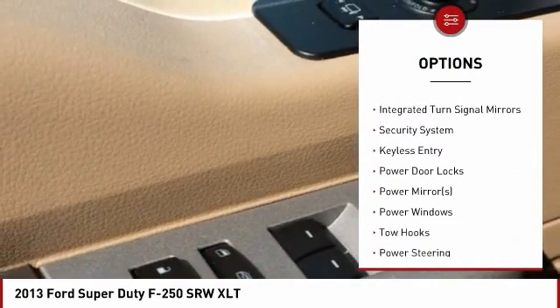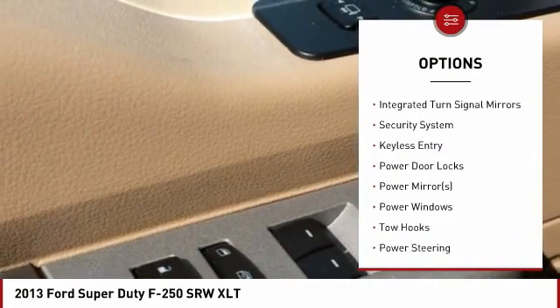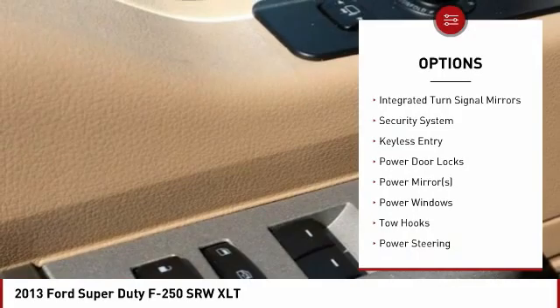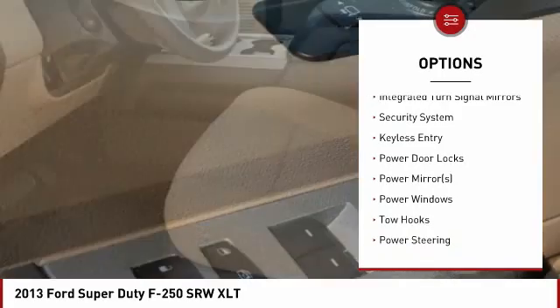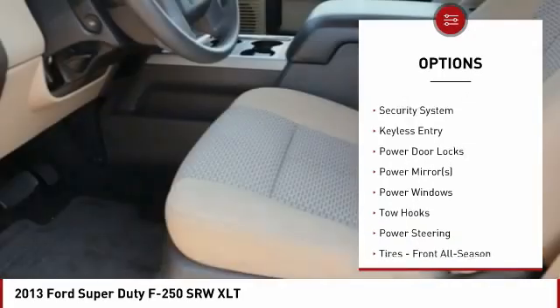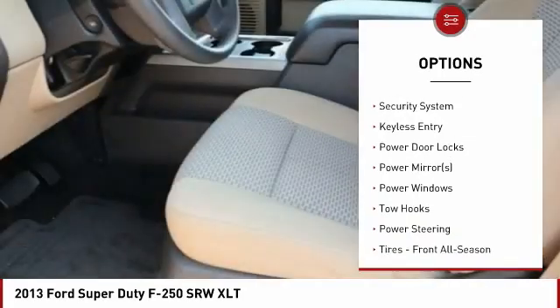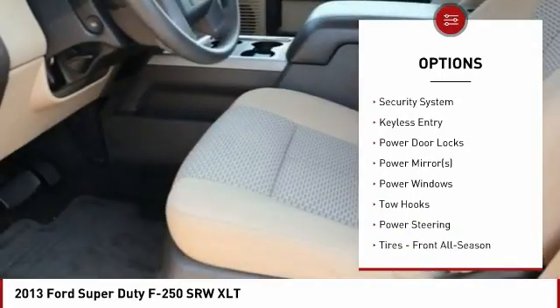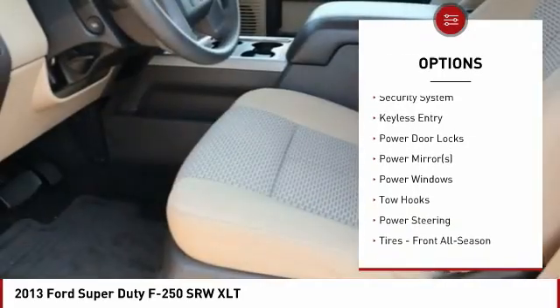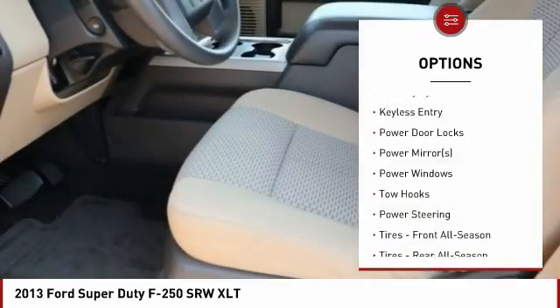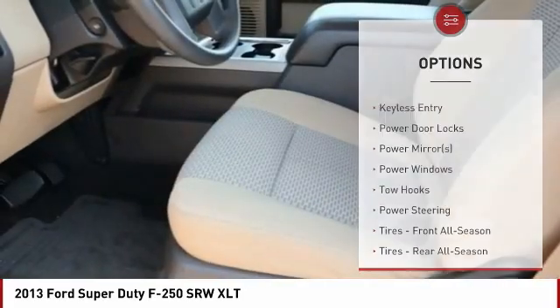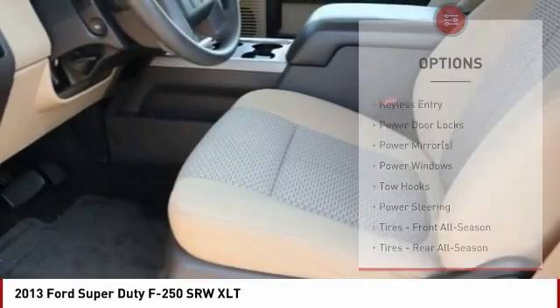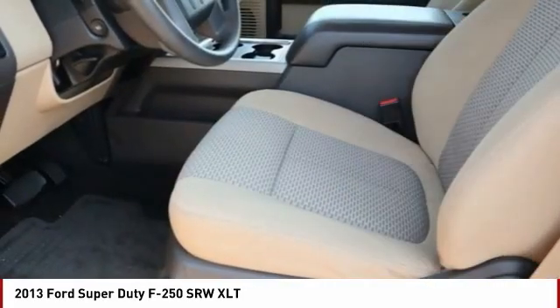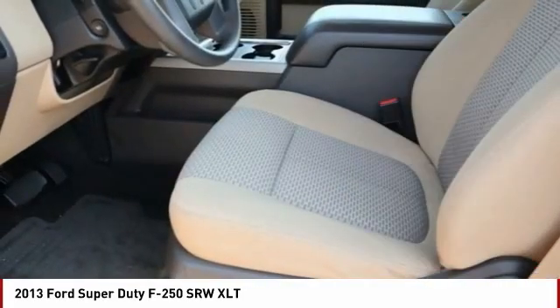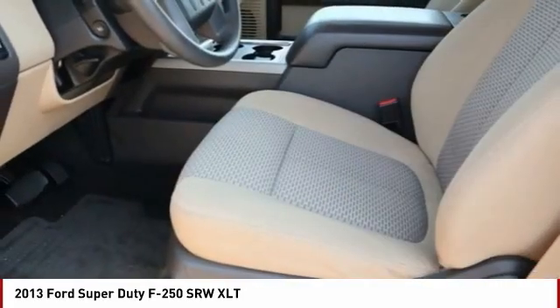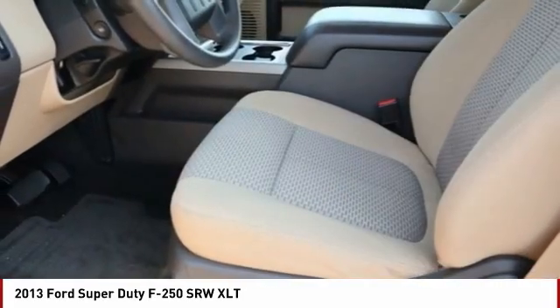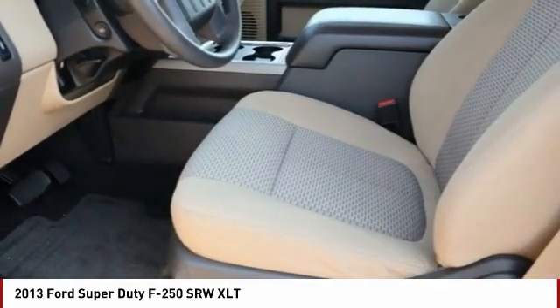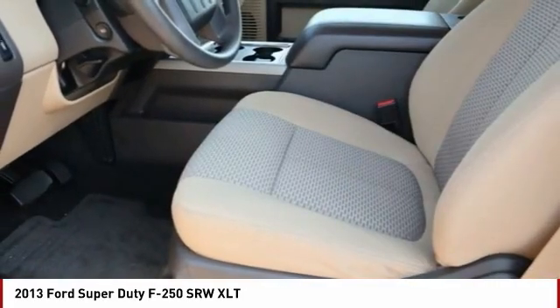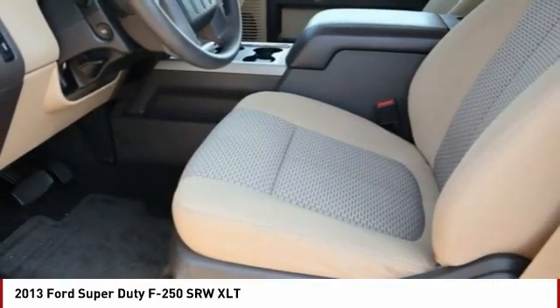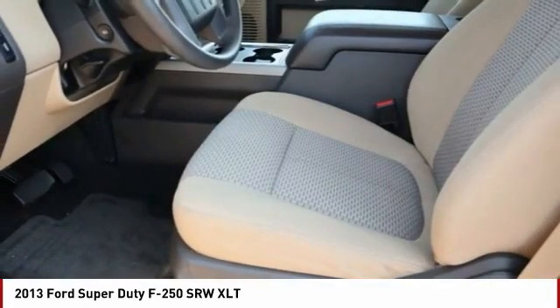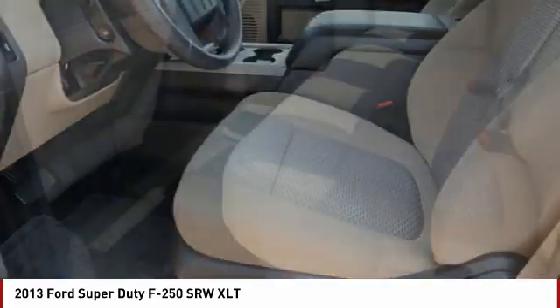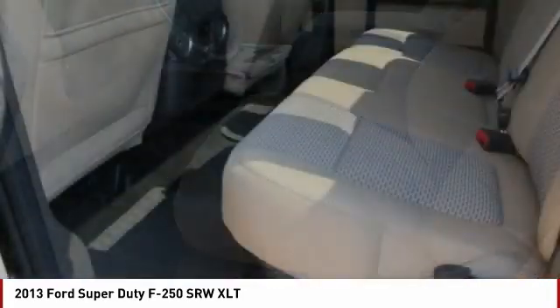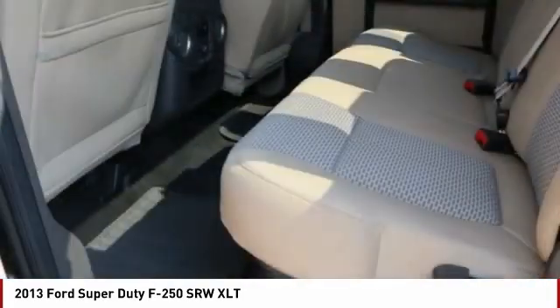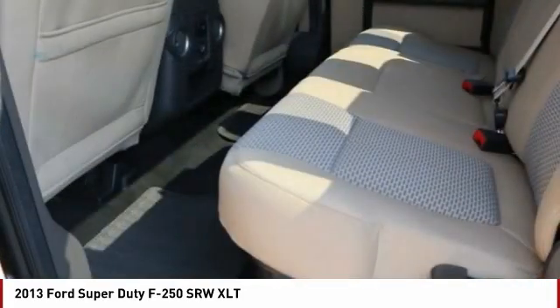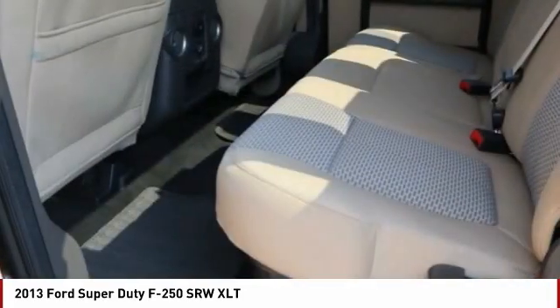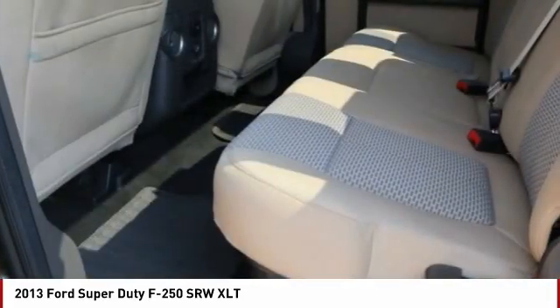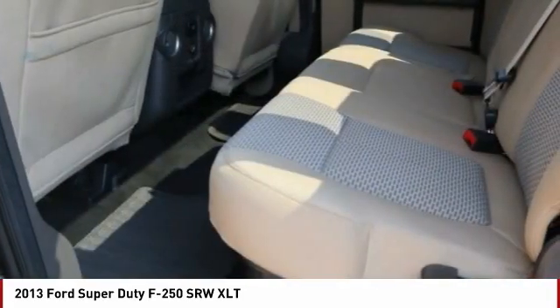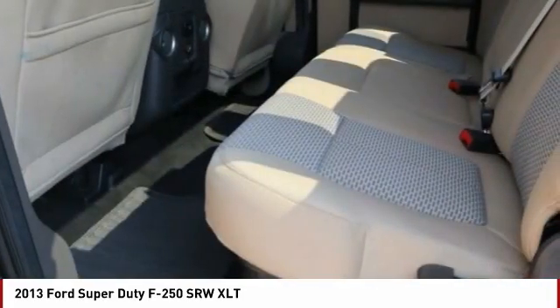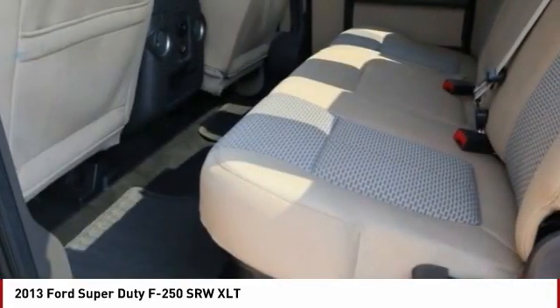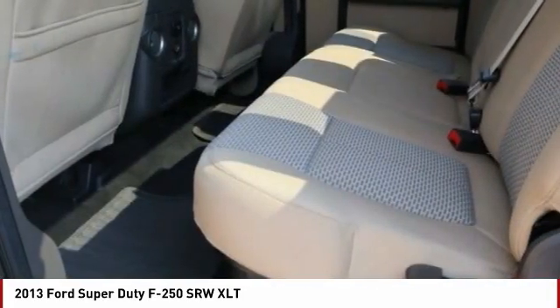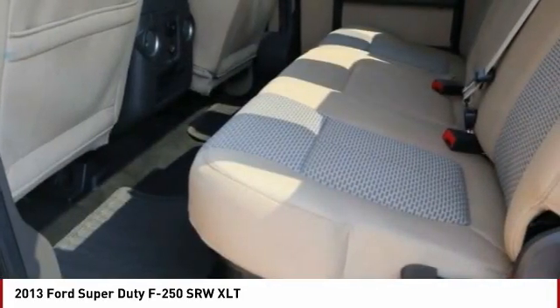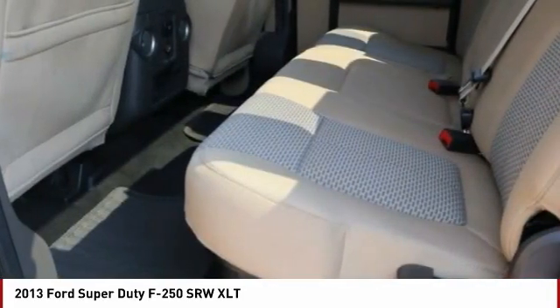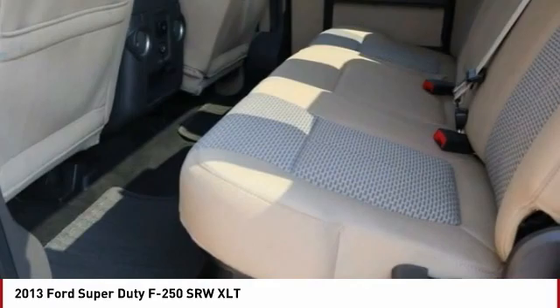Stability control, engine immobilizer, four-wheel disc brakes, integrated turn signal mirrors.